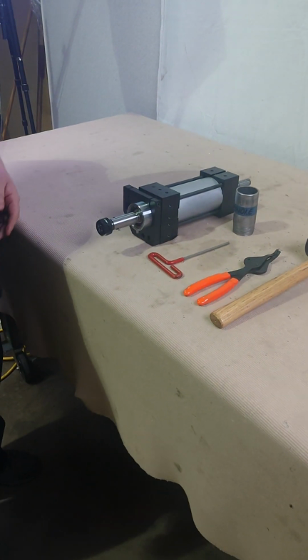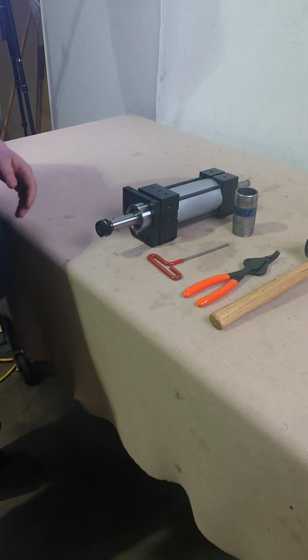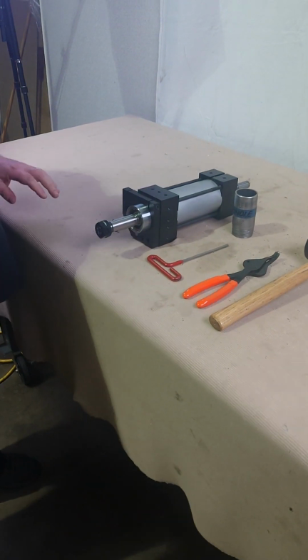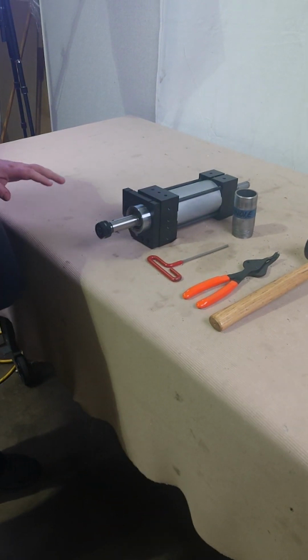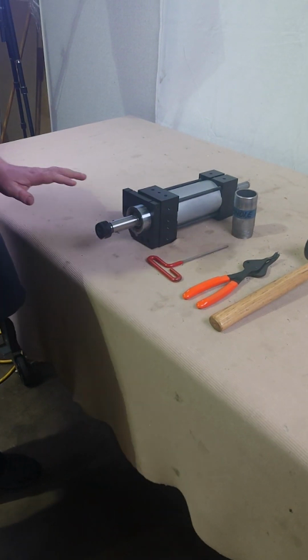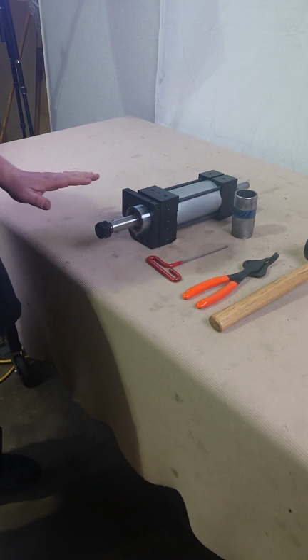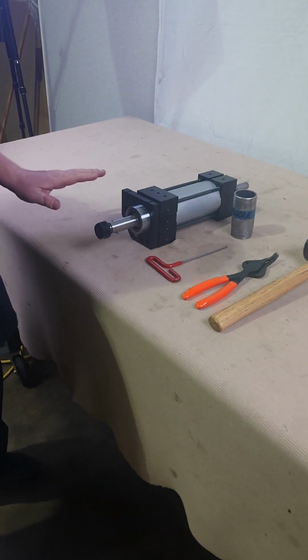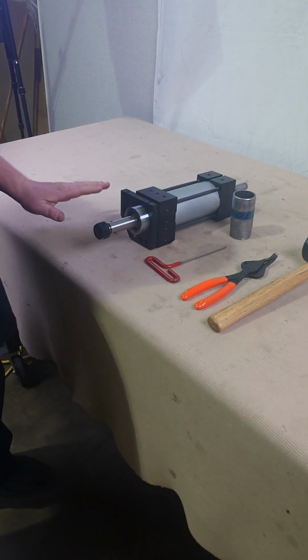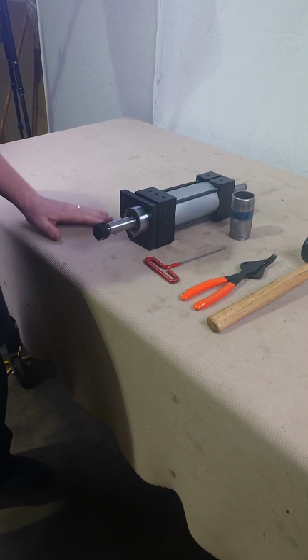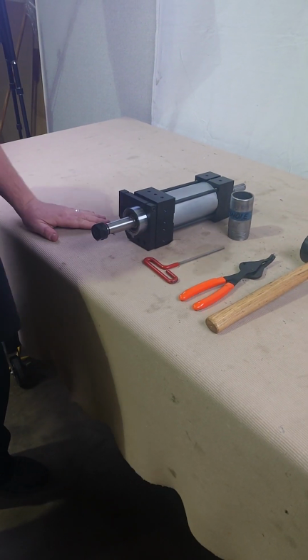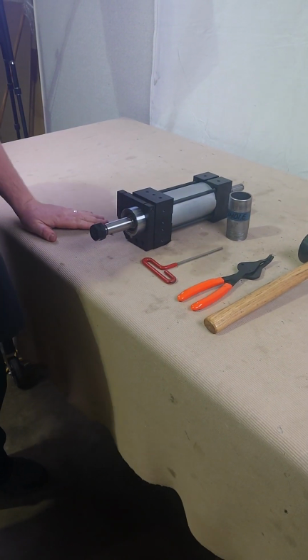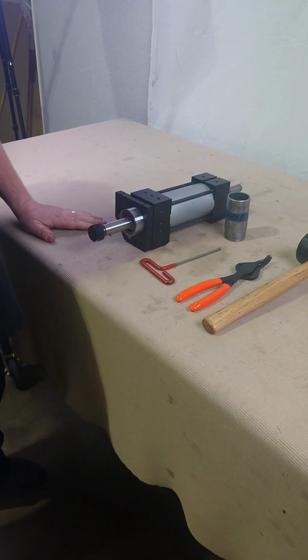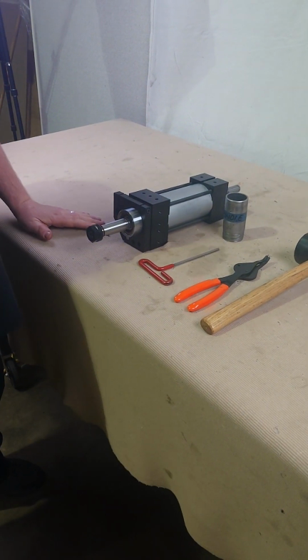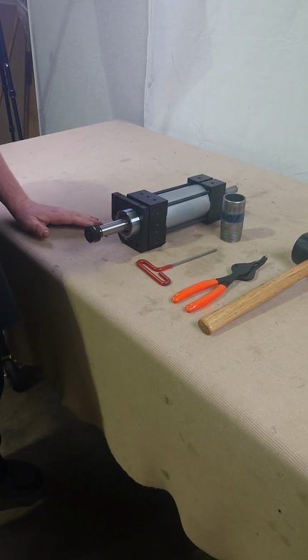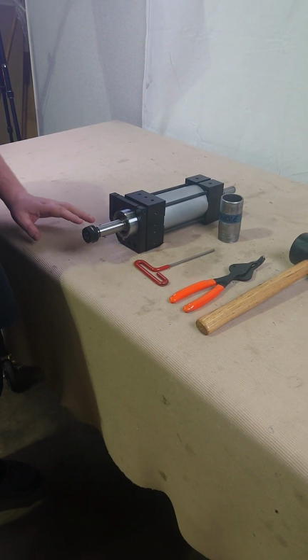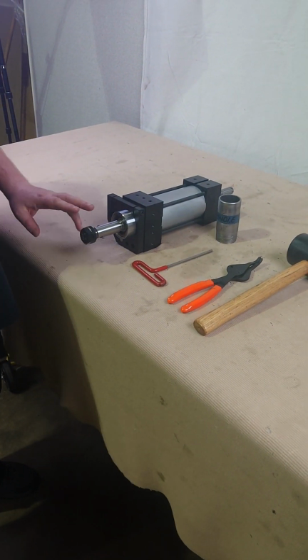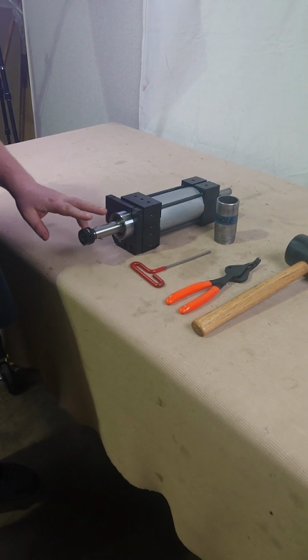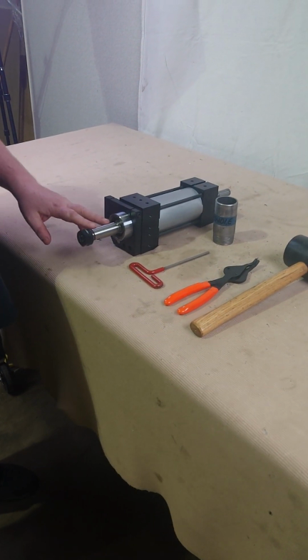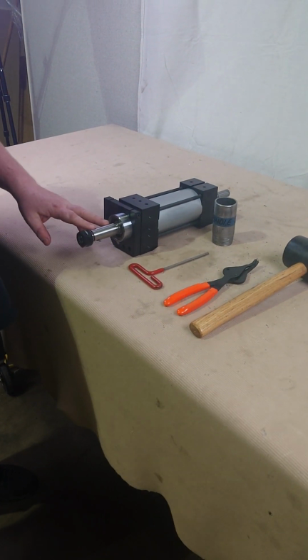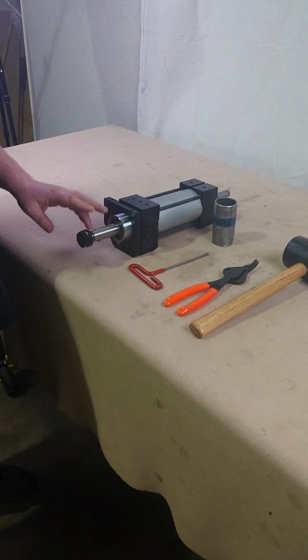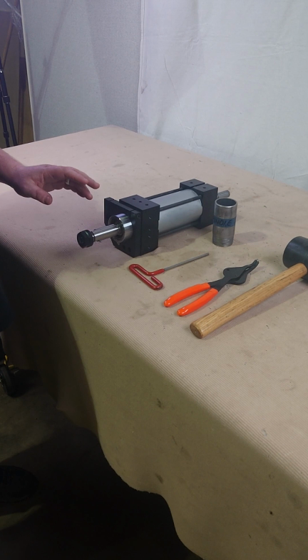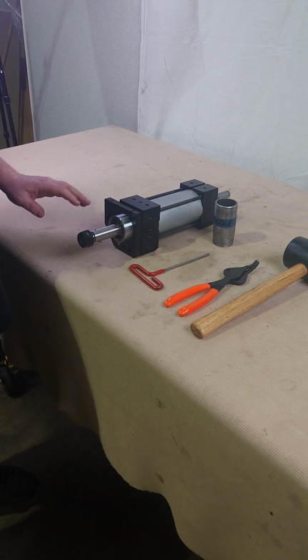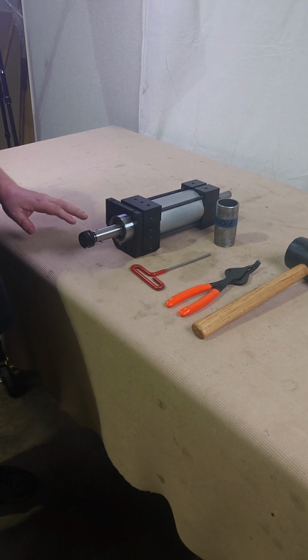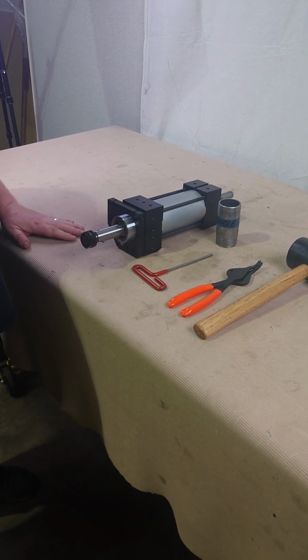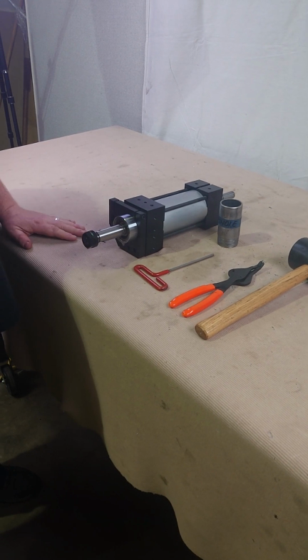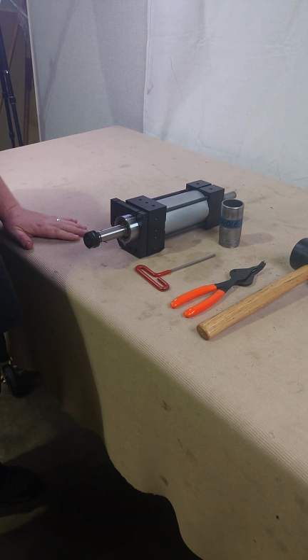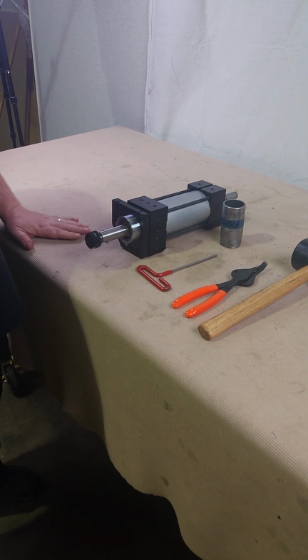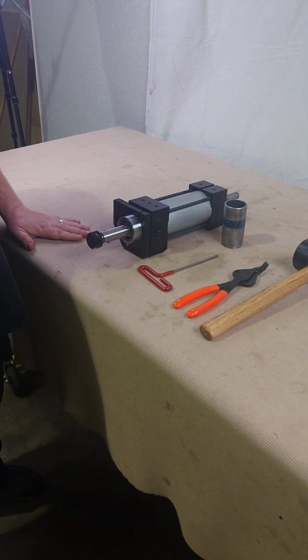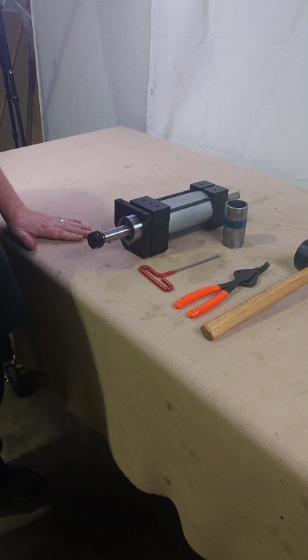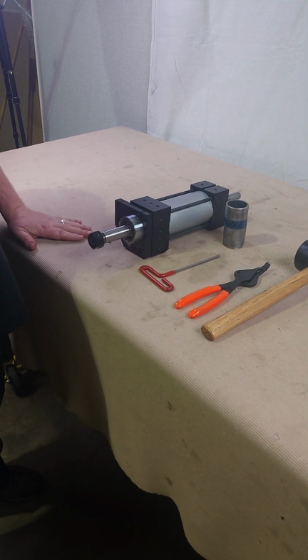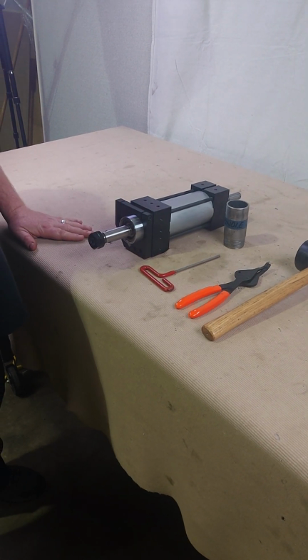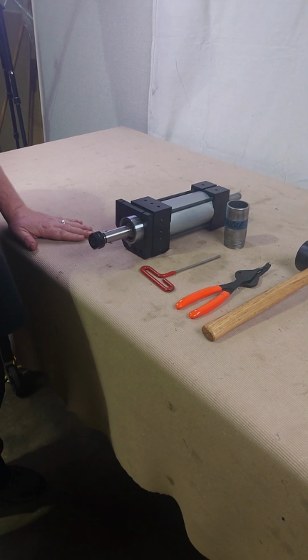Hi, I'm Mike. I'm going to do a quick tutorial on how to remove the spindle from your 2000 series auto drill.